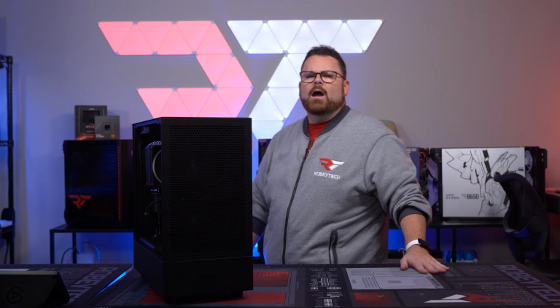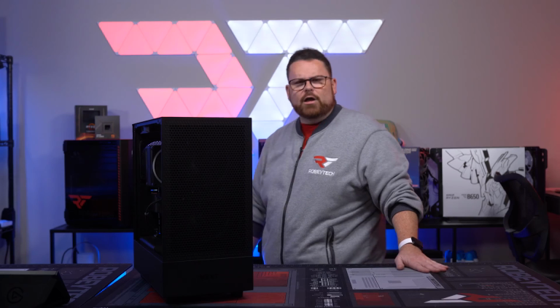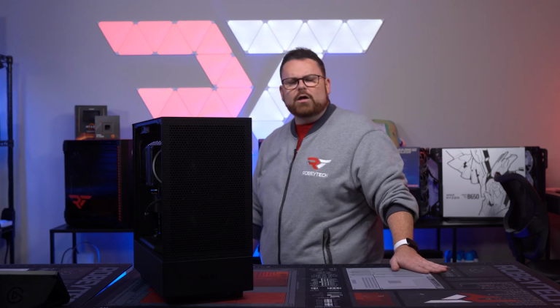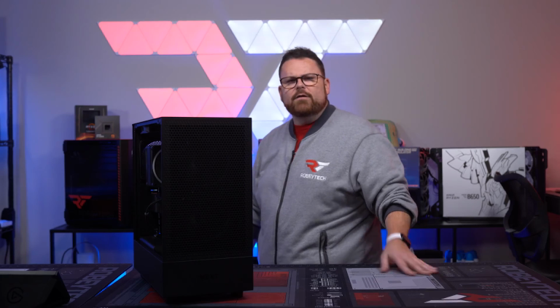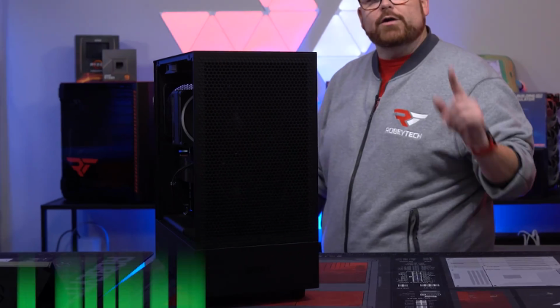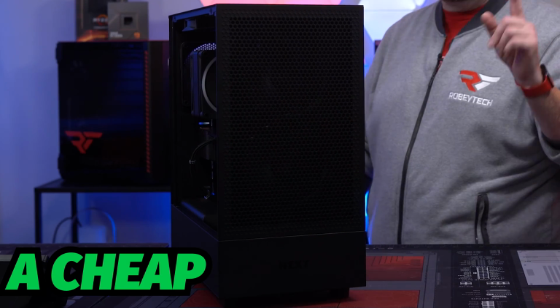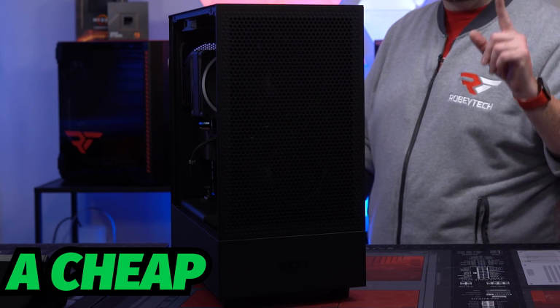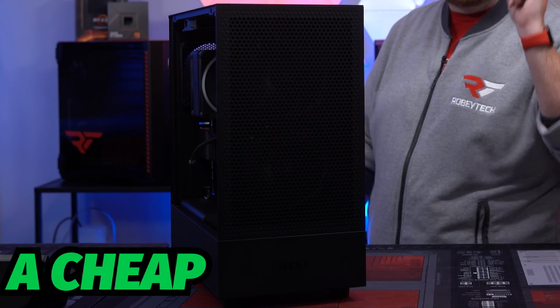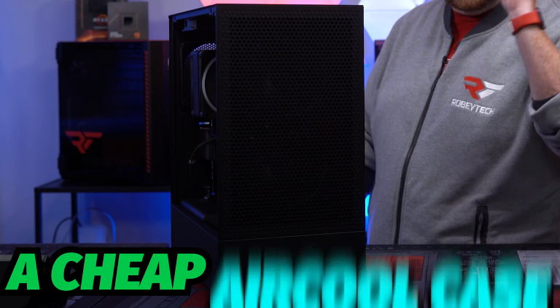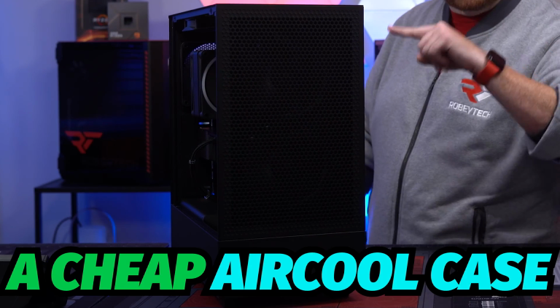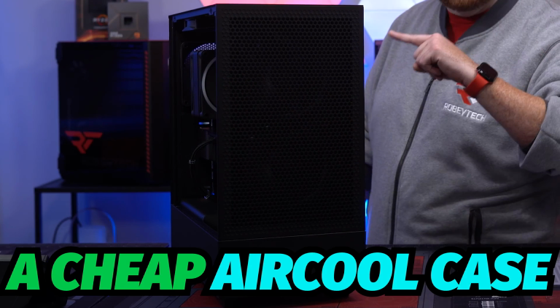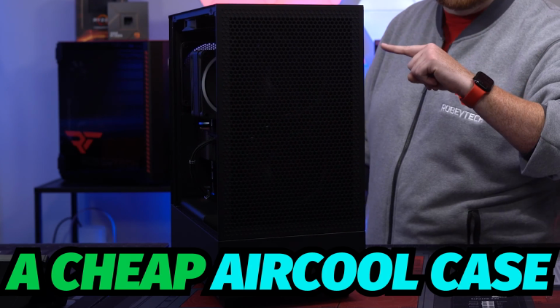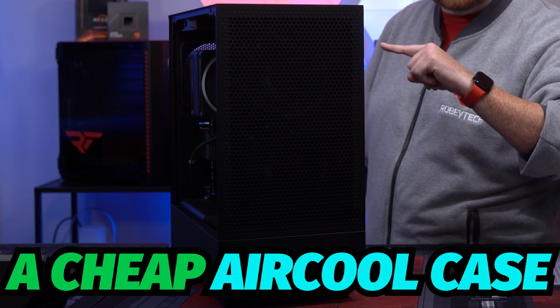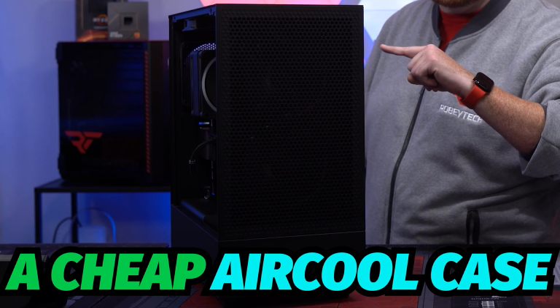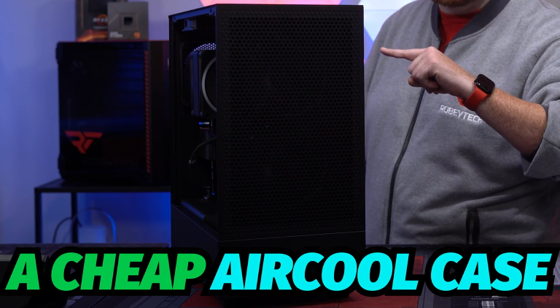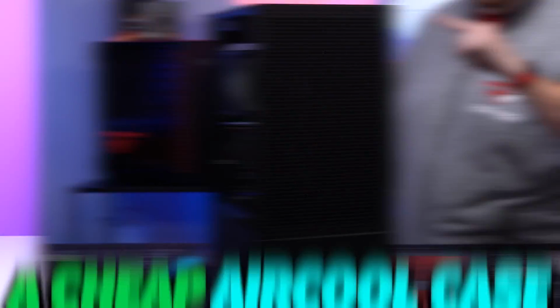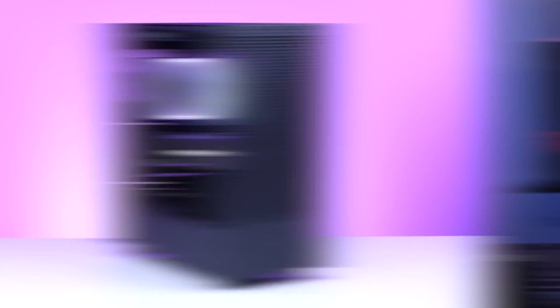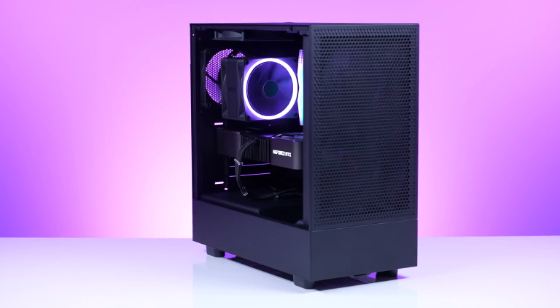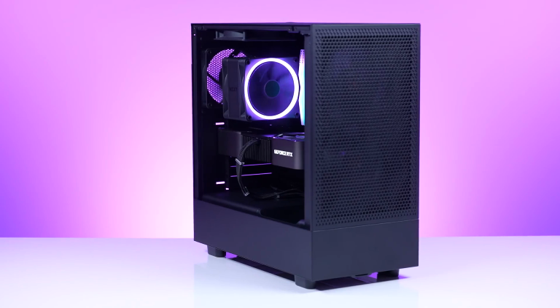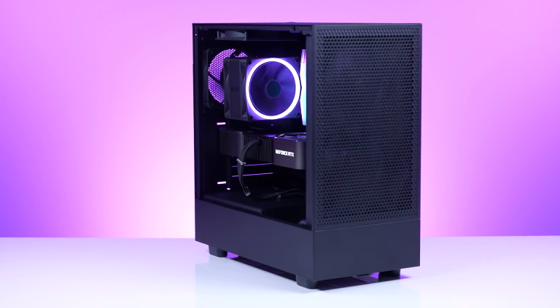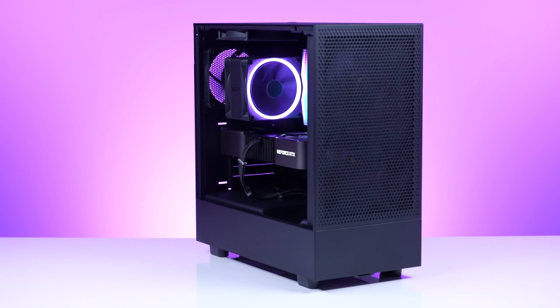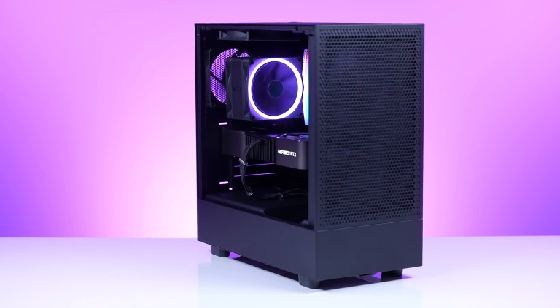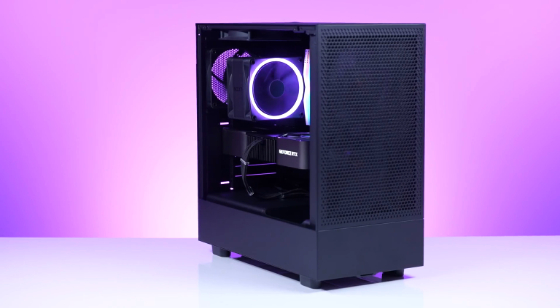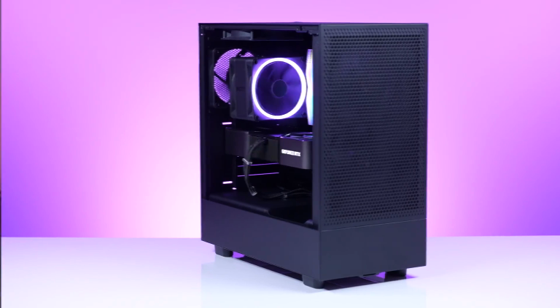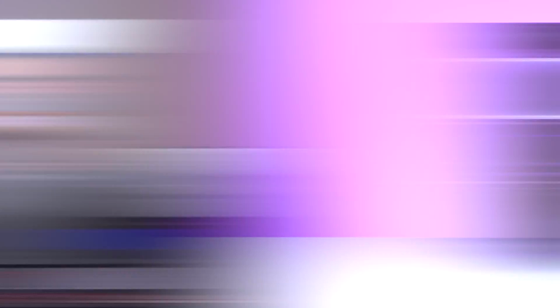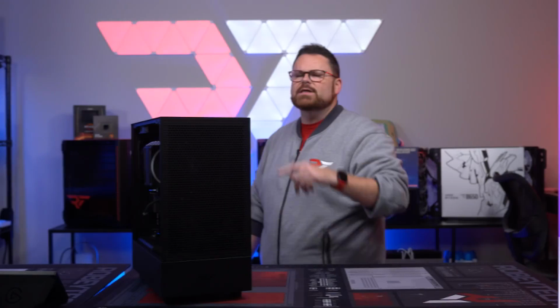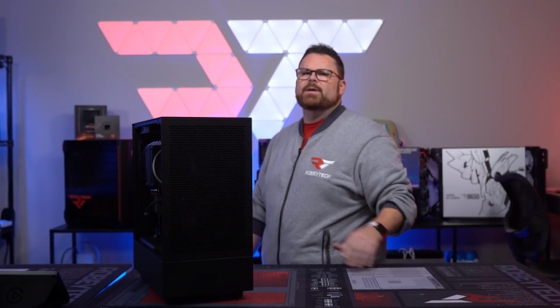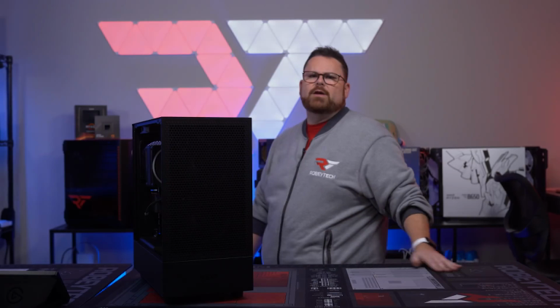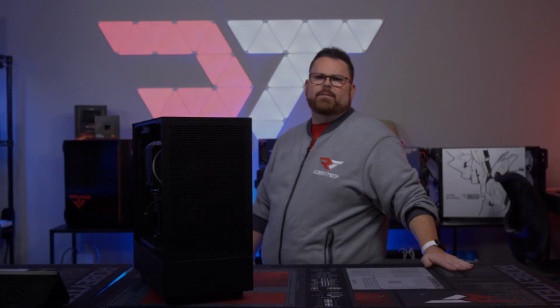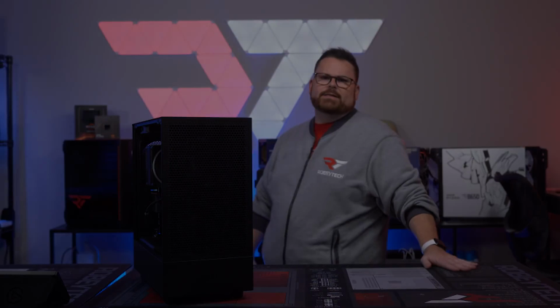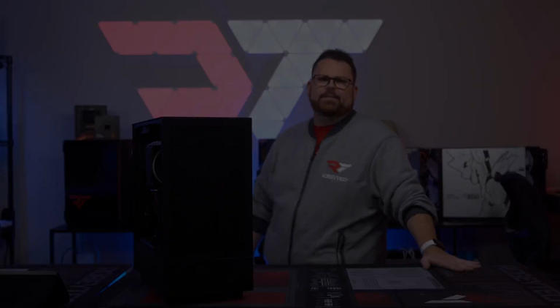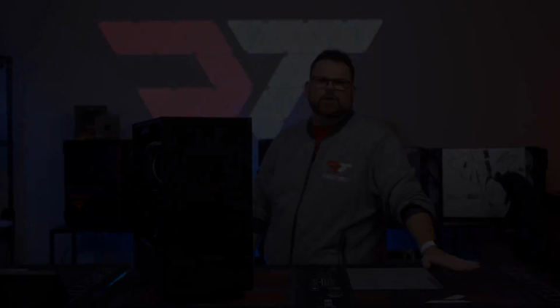Are you looking for a cheap air cooling case that also looks good? This might be your best option.